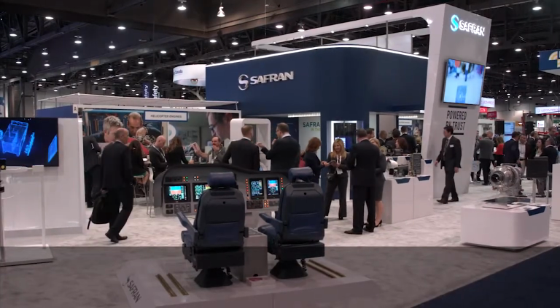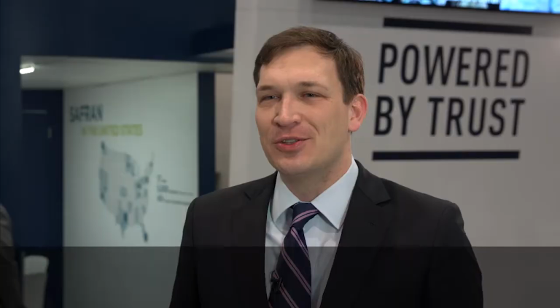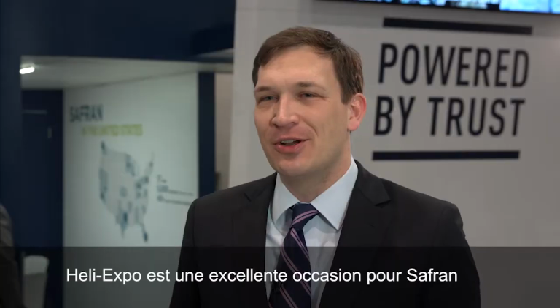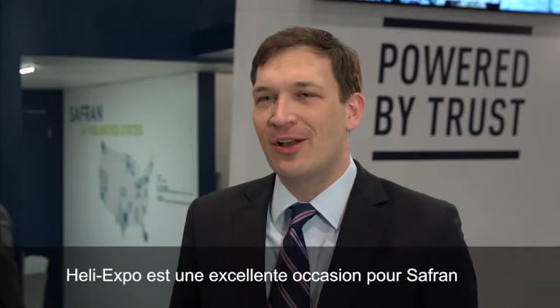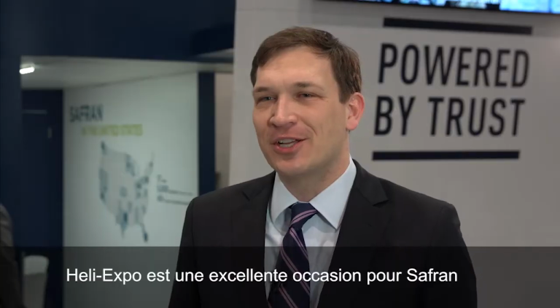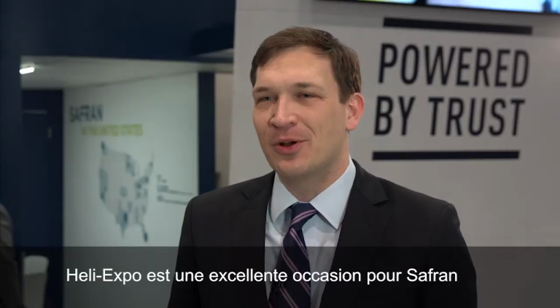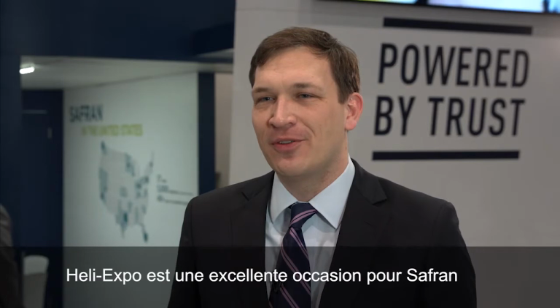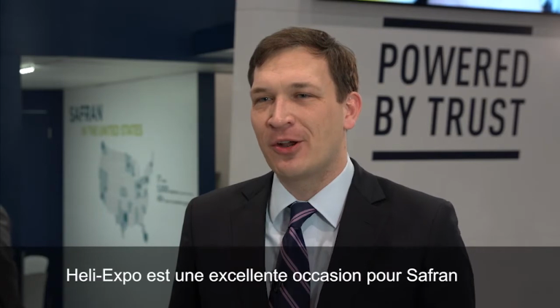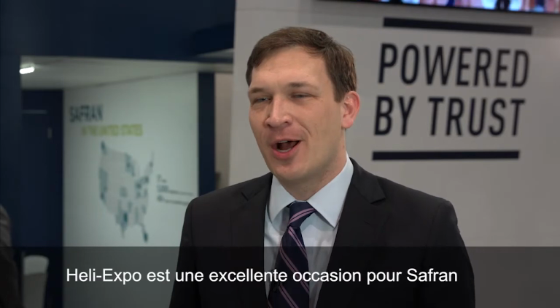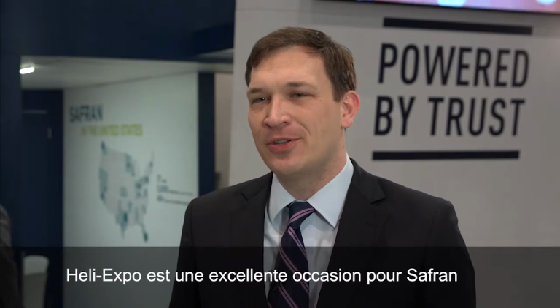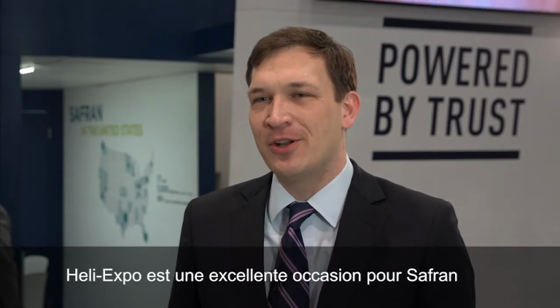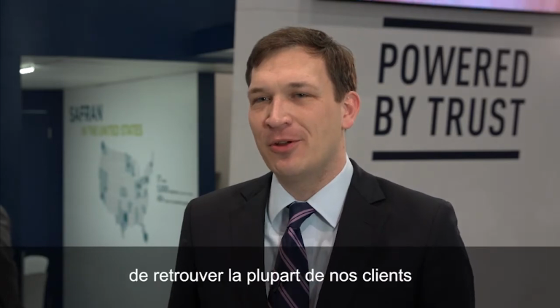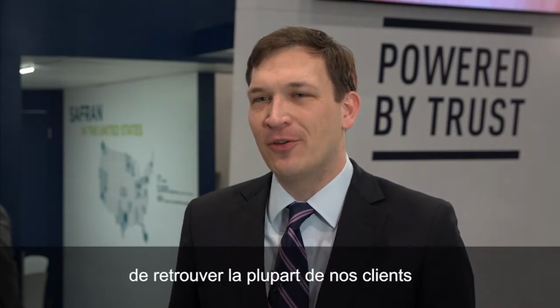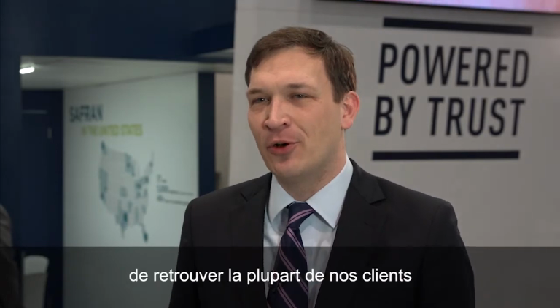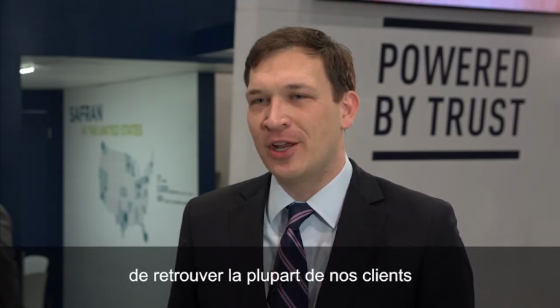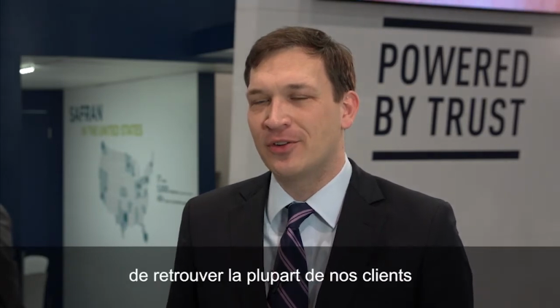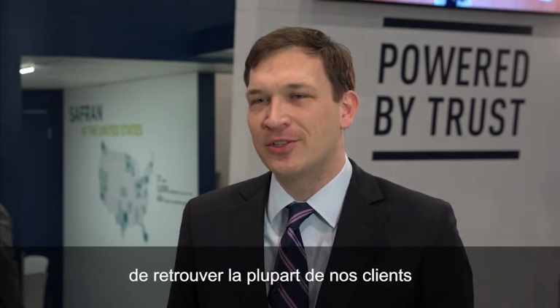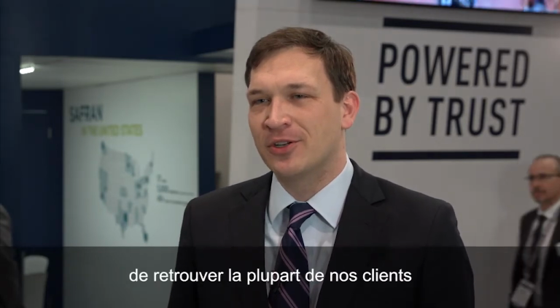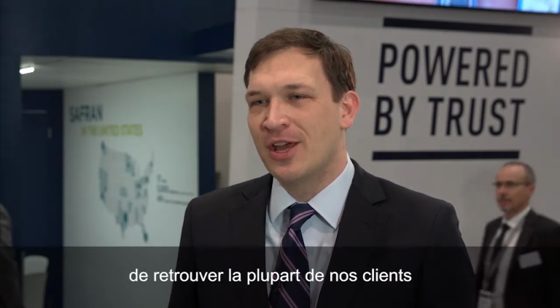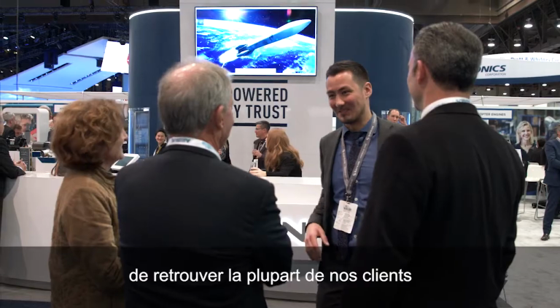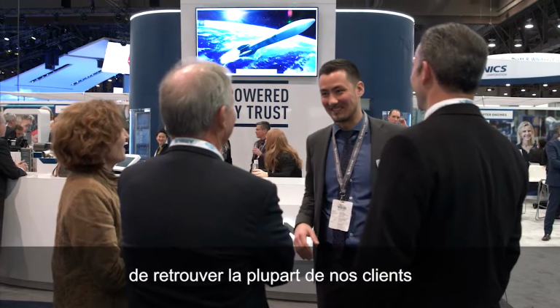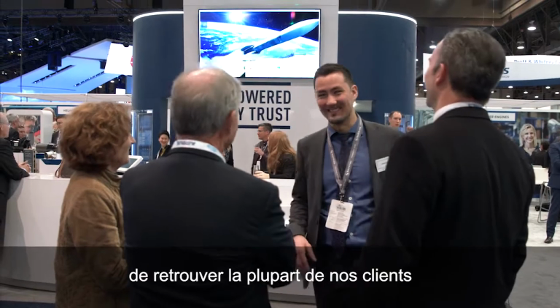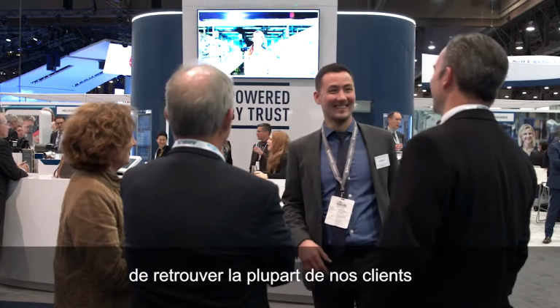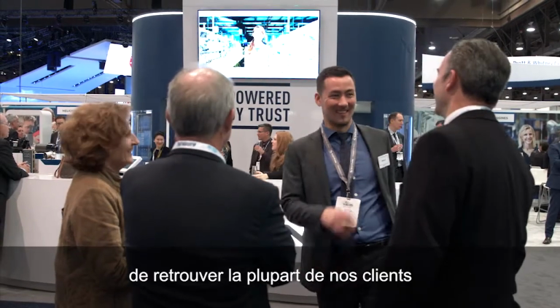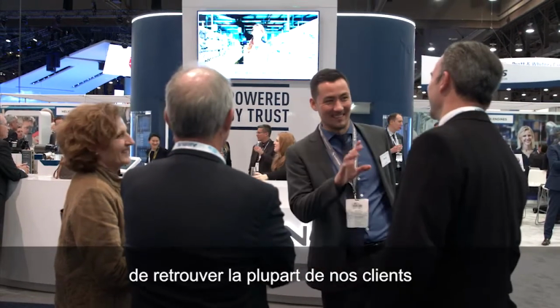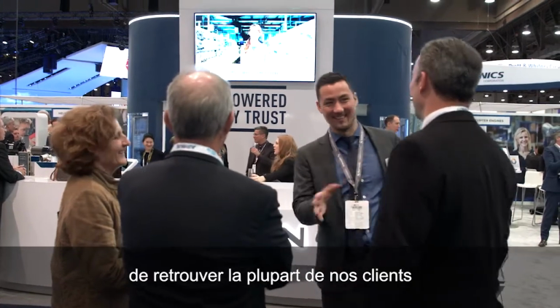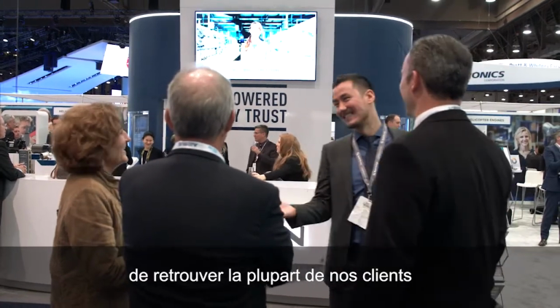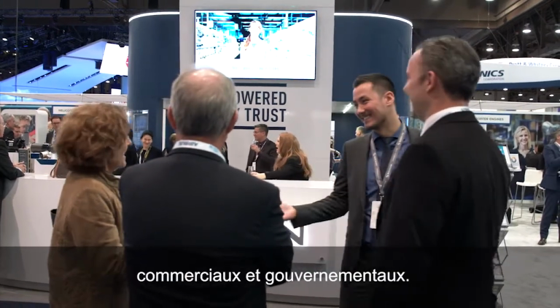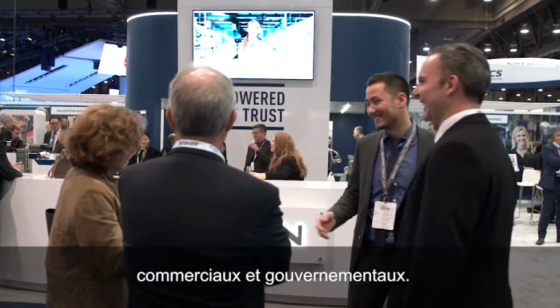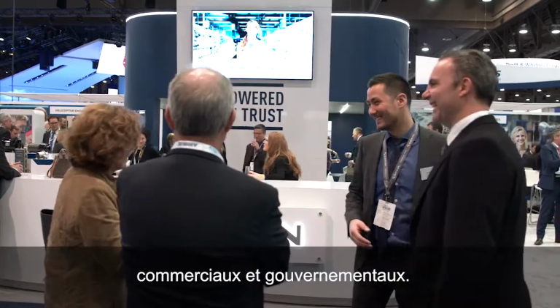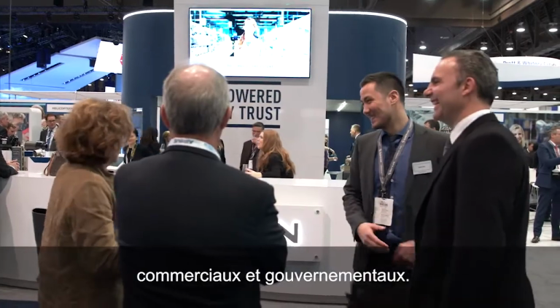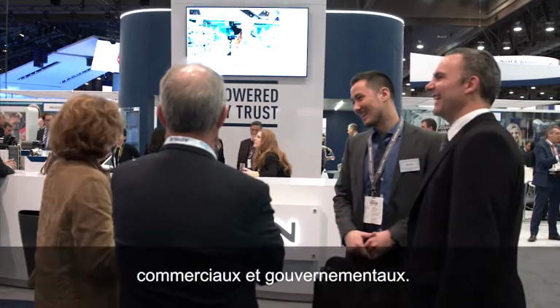Here at HeliExpo, we've got a great opportunity to meet with a full range of customers, including prime contractors as well as government customers.